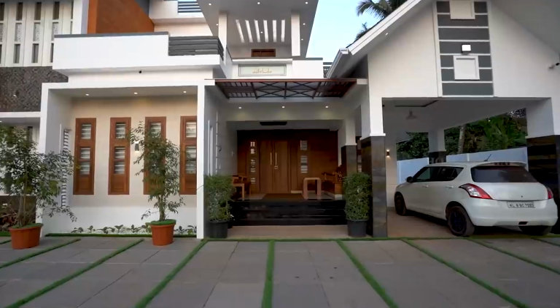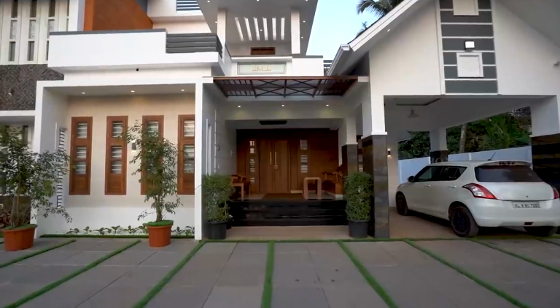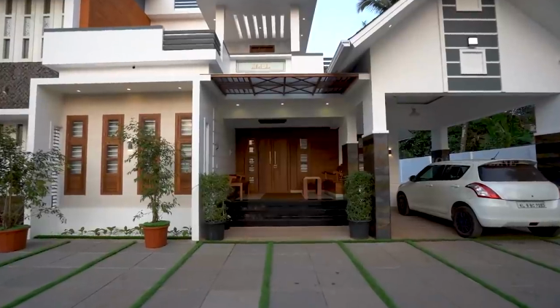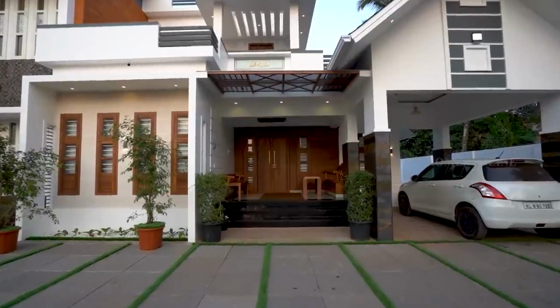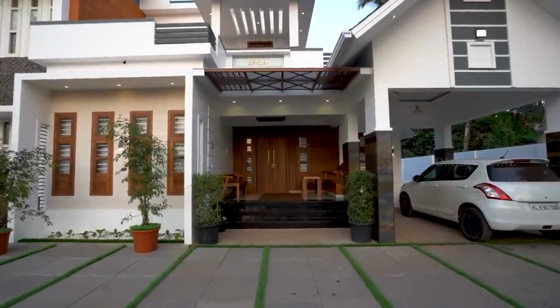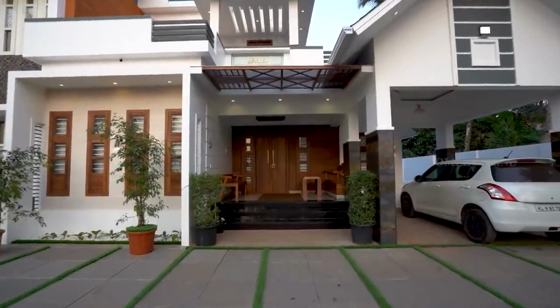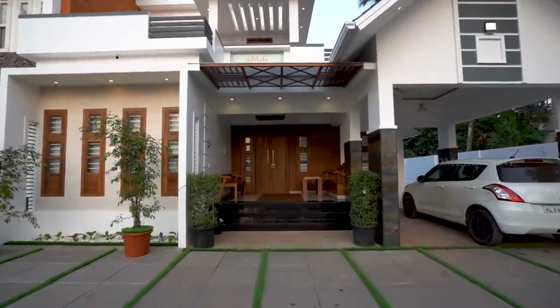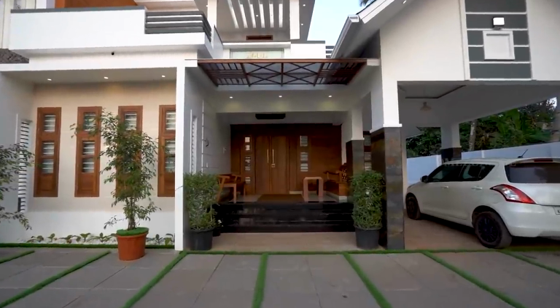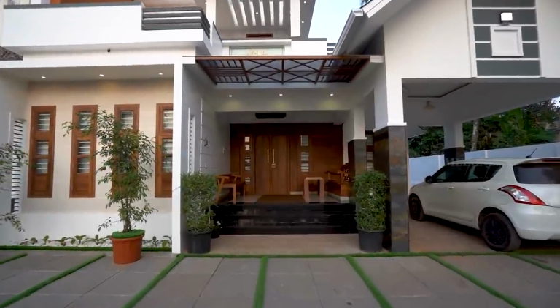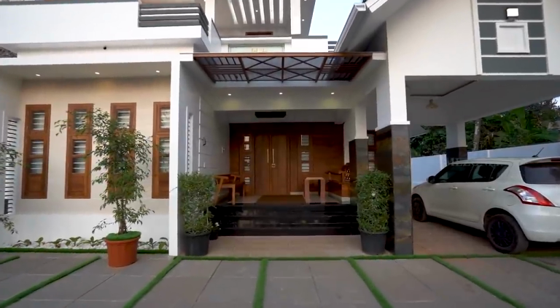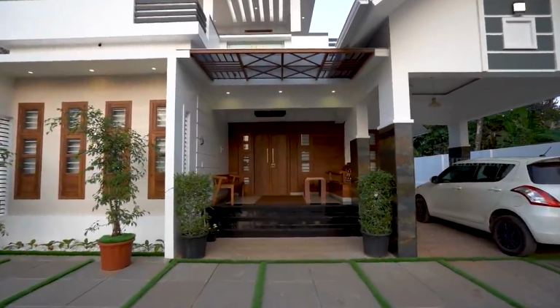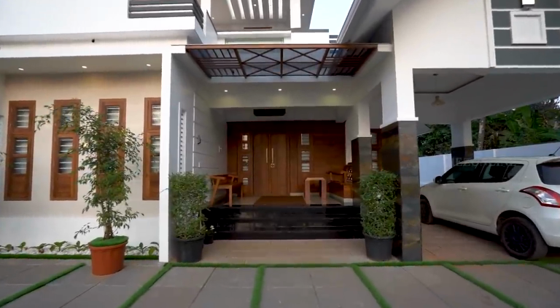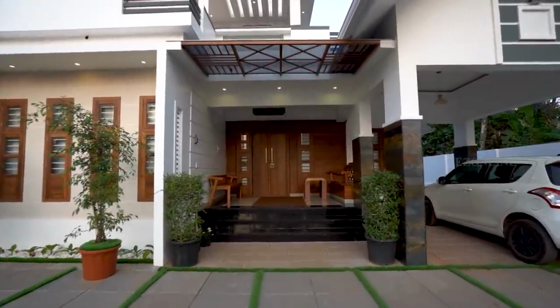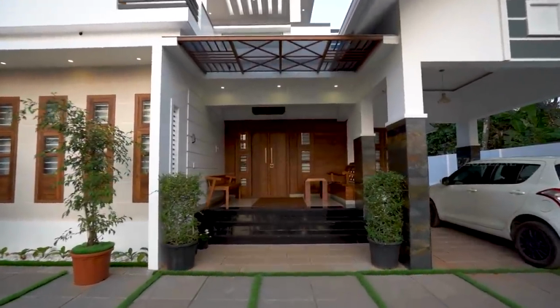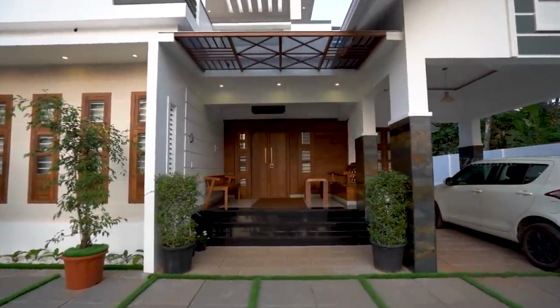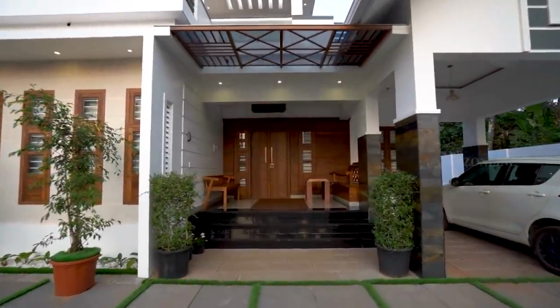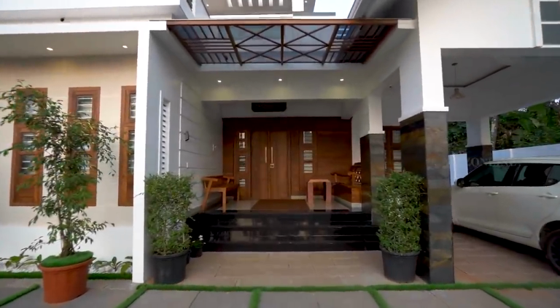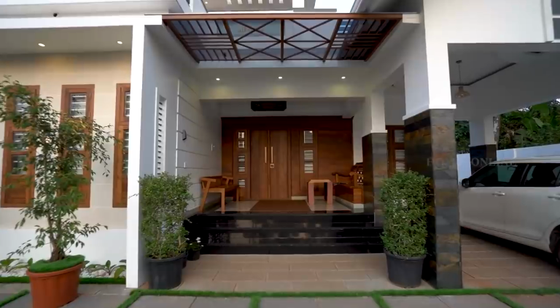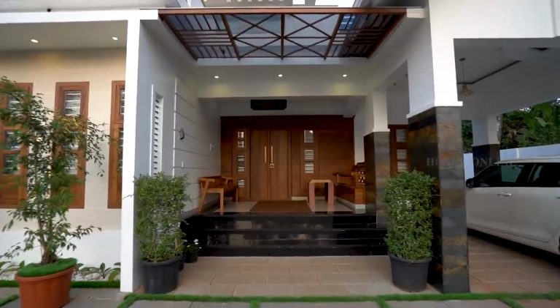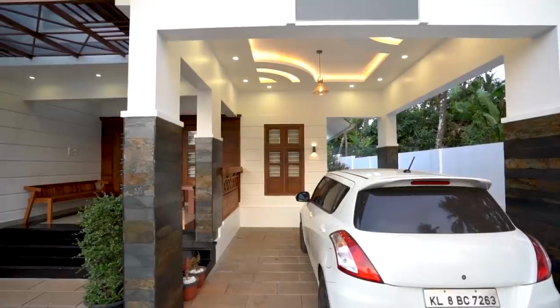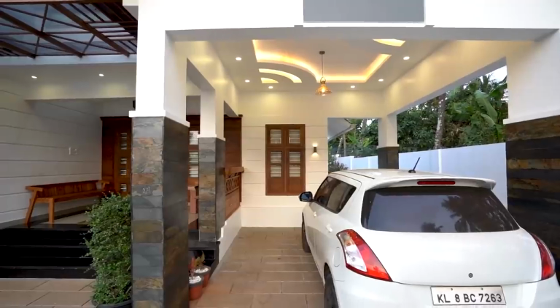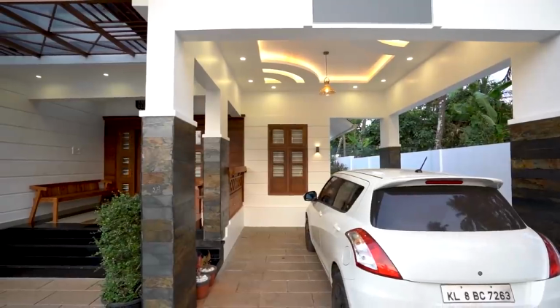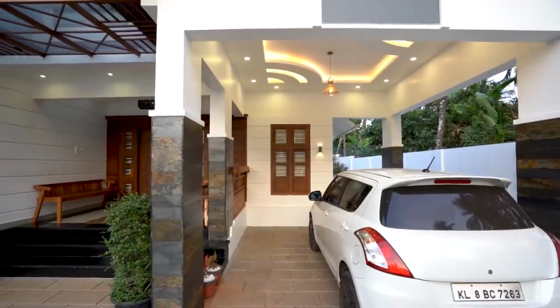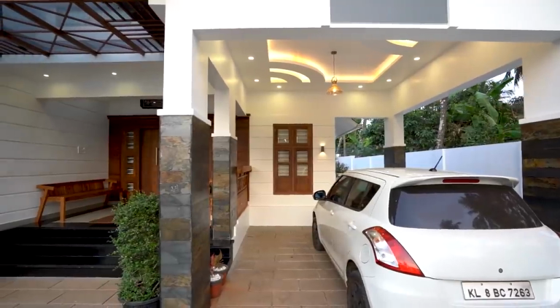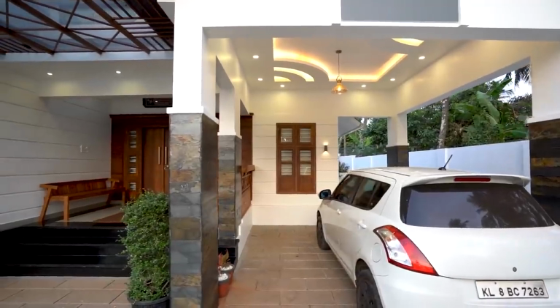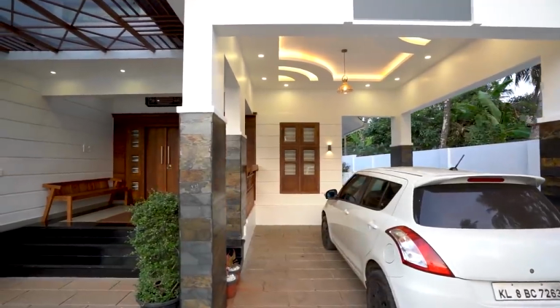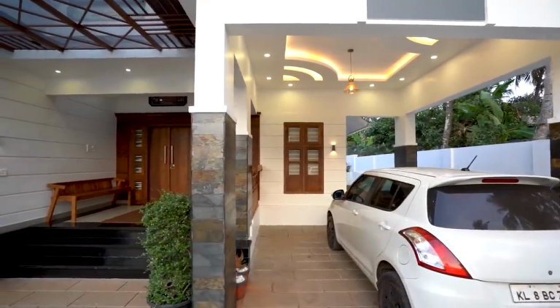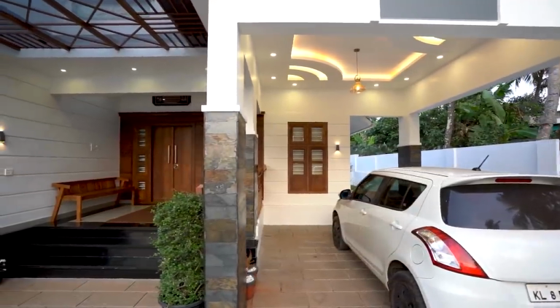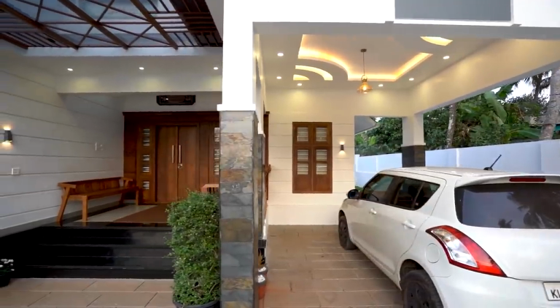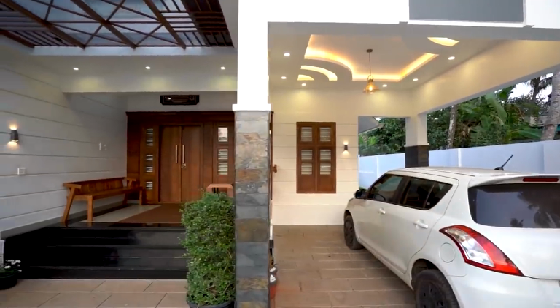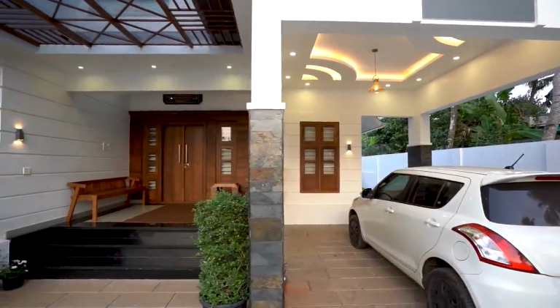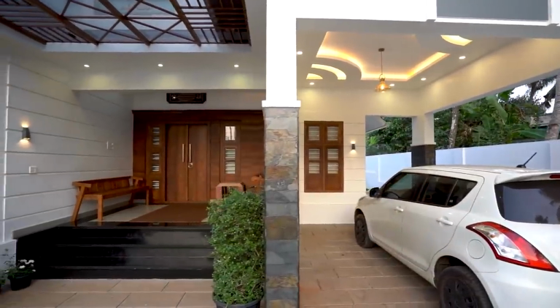First we are checking the sit-out. It is open style and vast spaced.